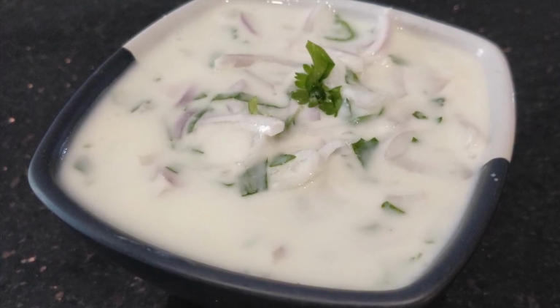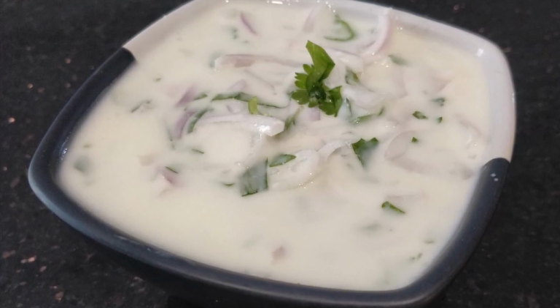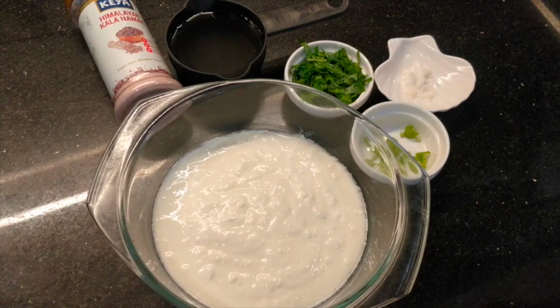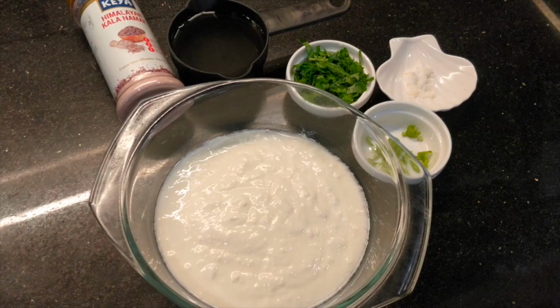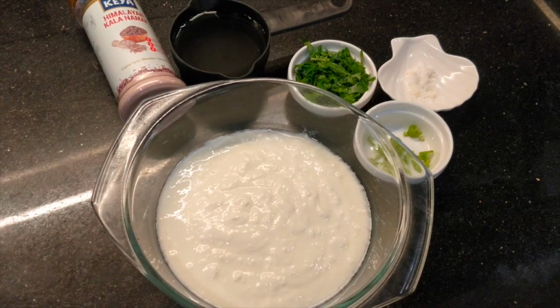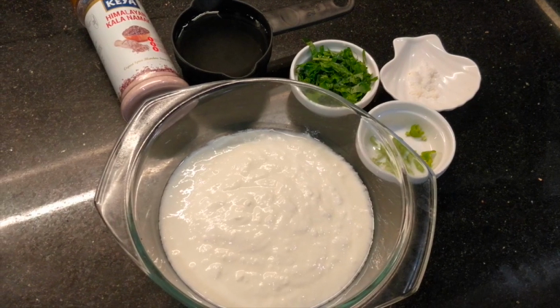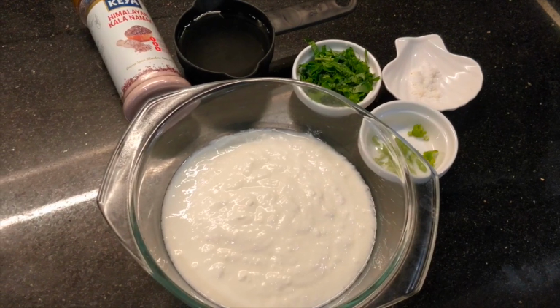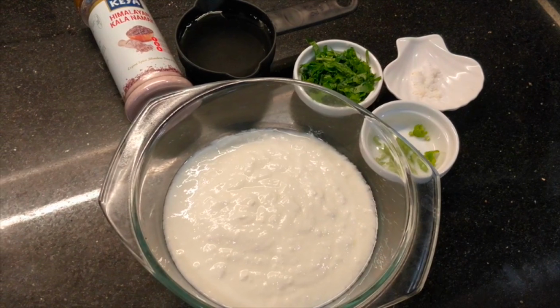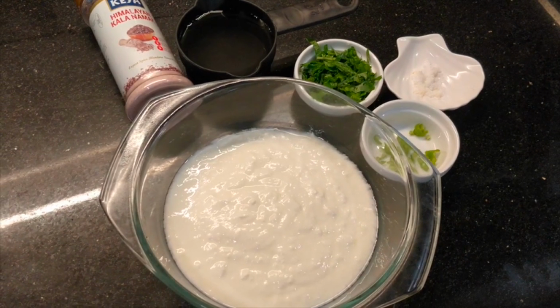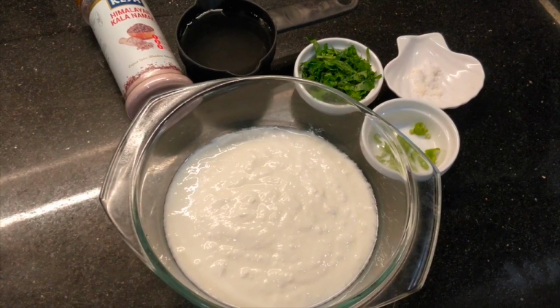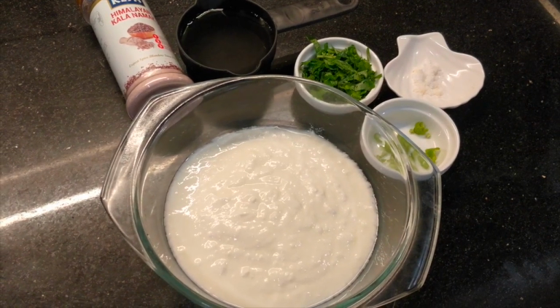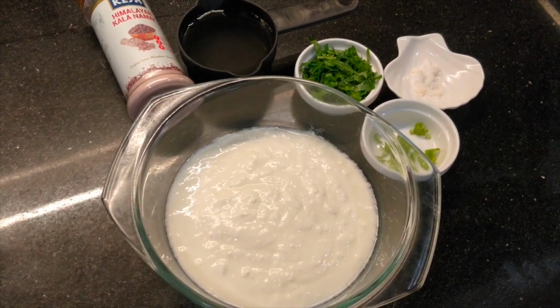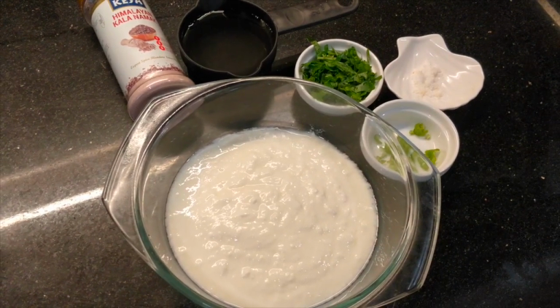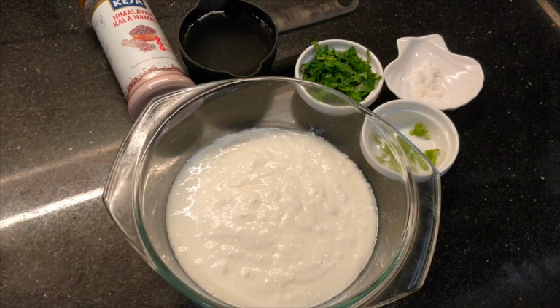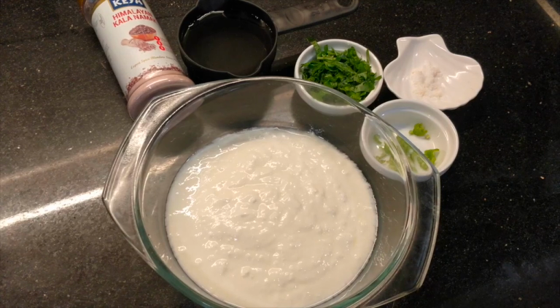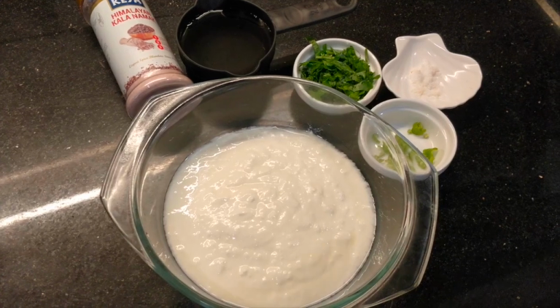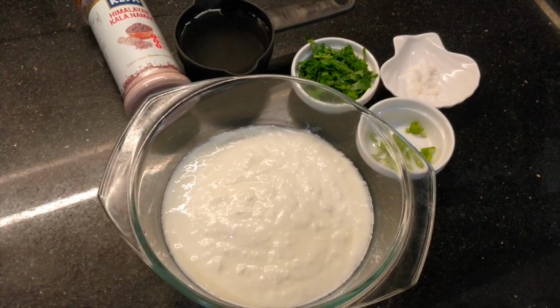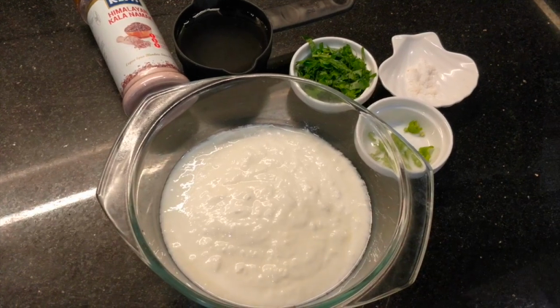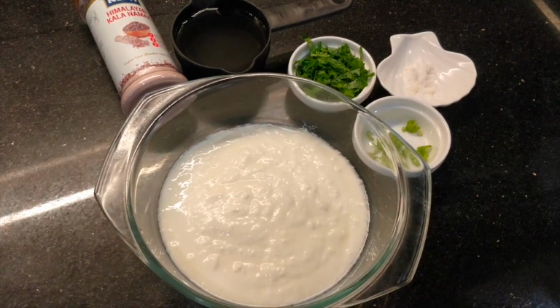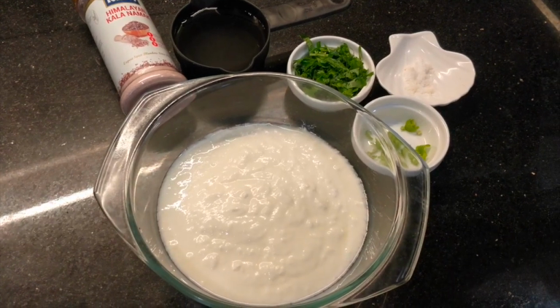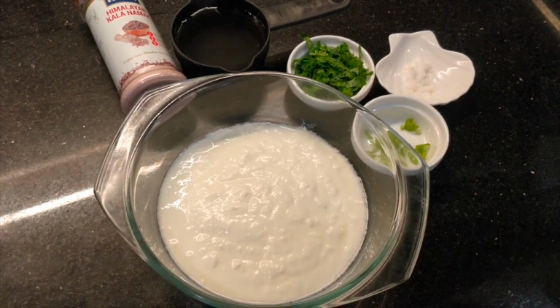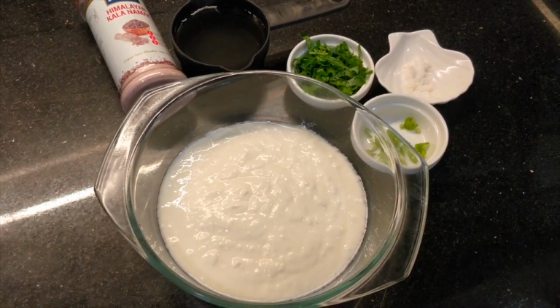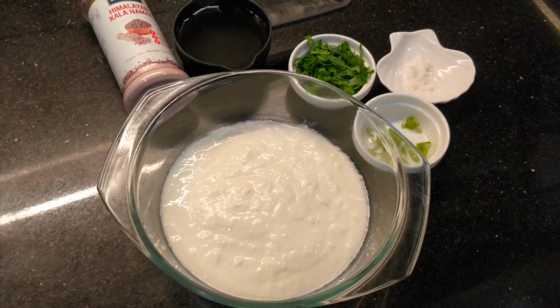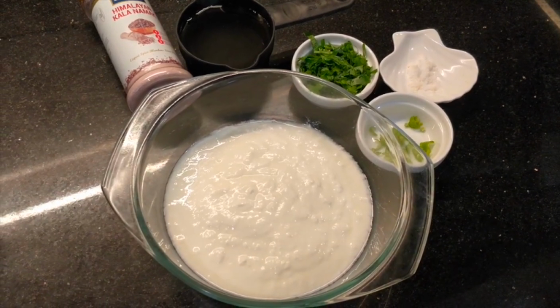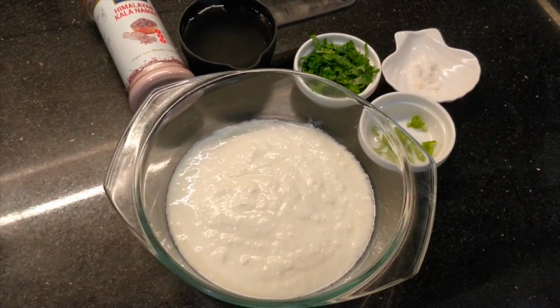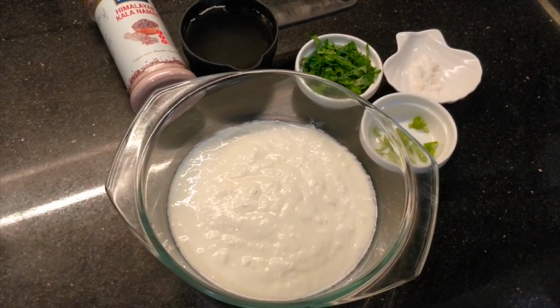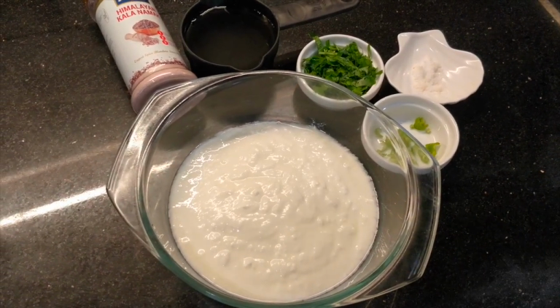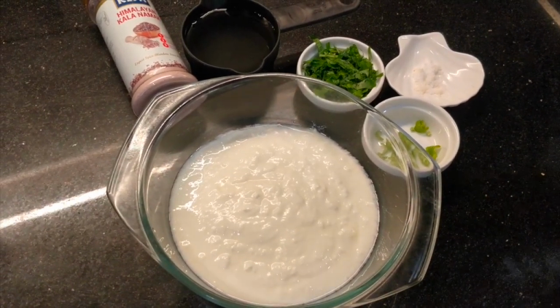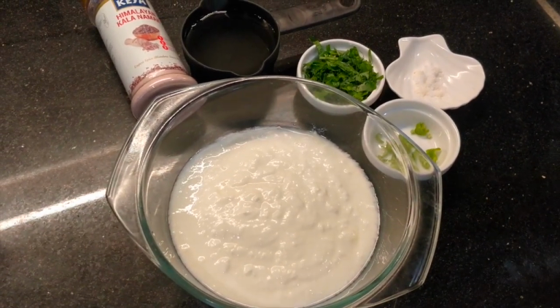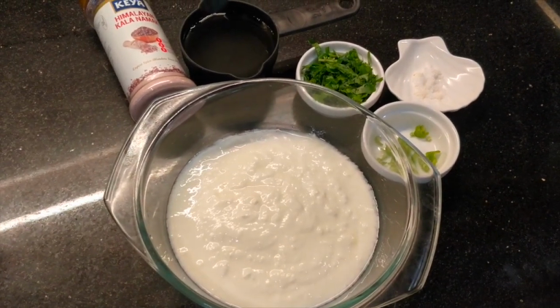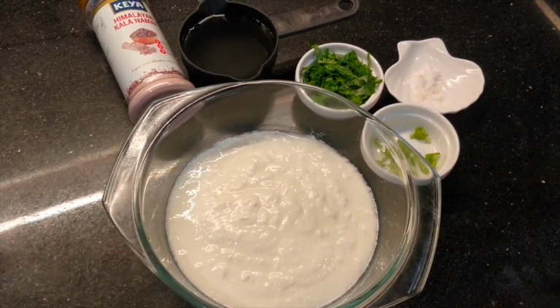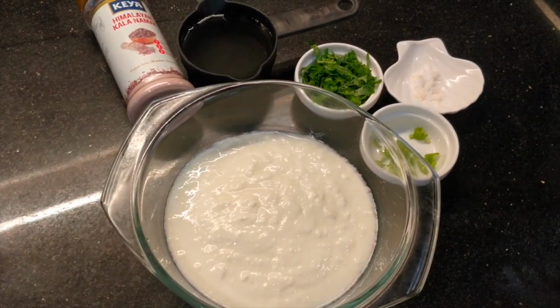Welcome to Goldie's Tastful Kitchen. Today we have a good way to eat tomato rice.